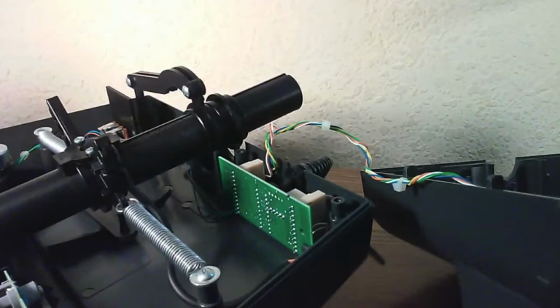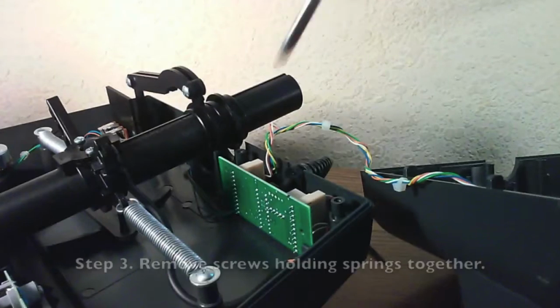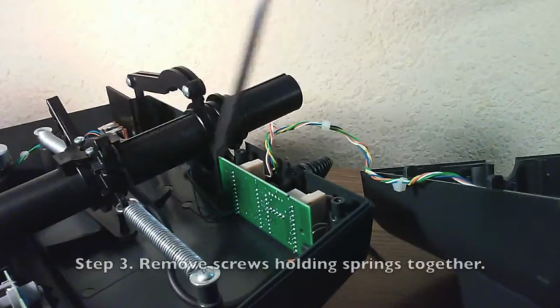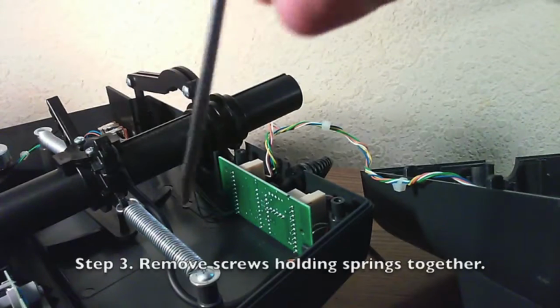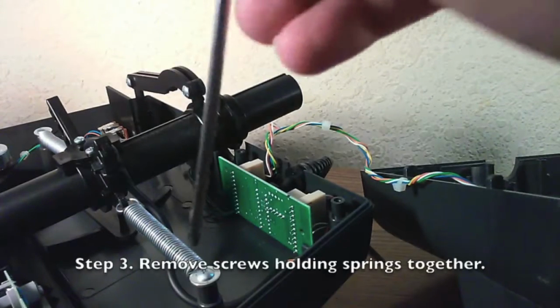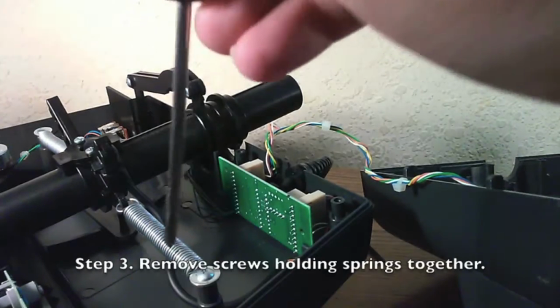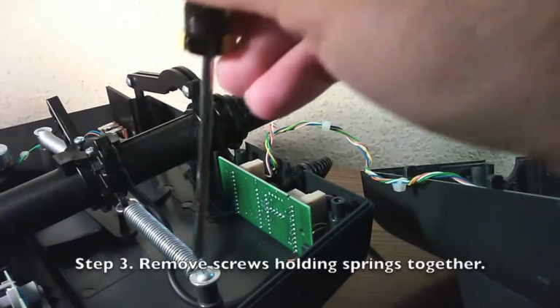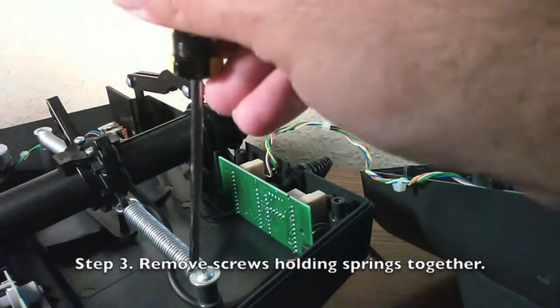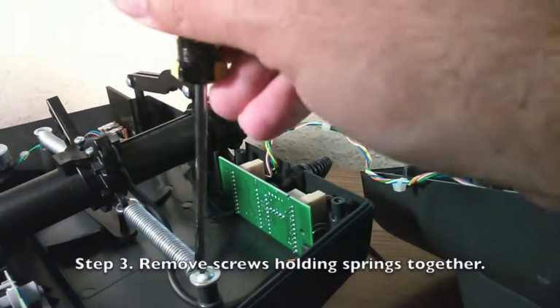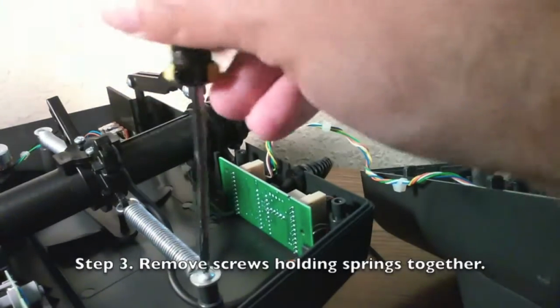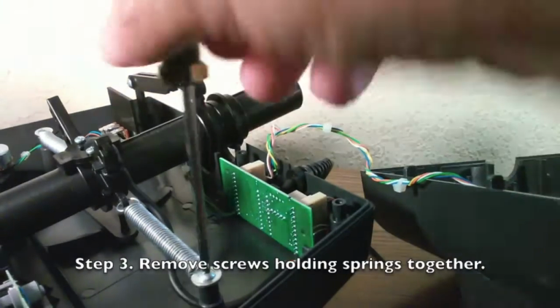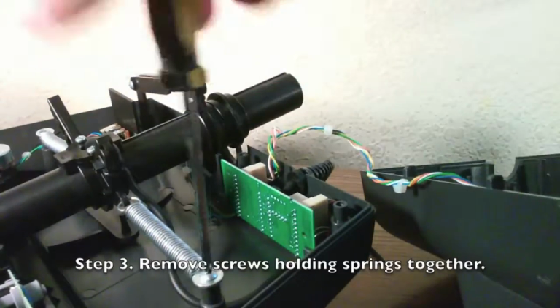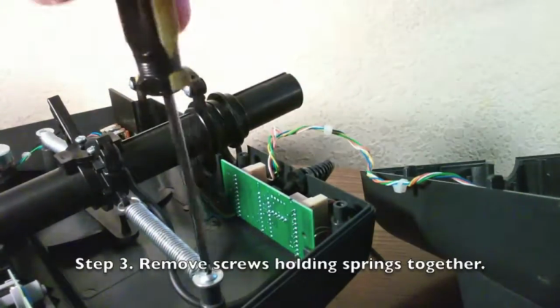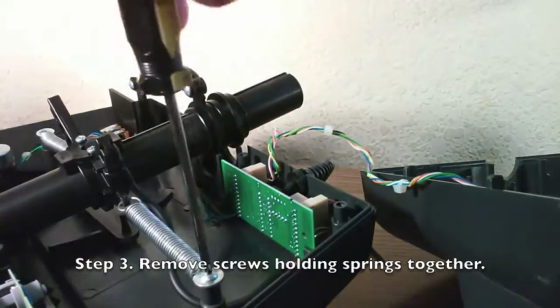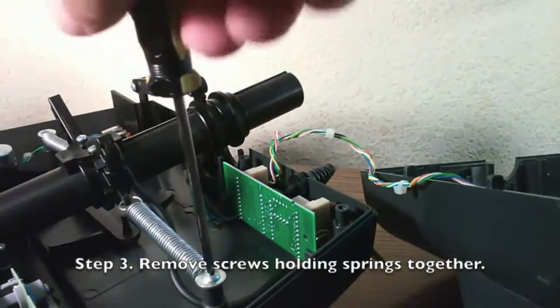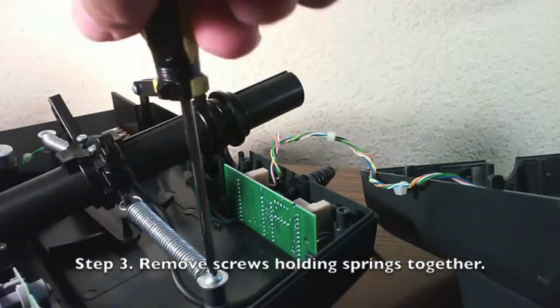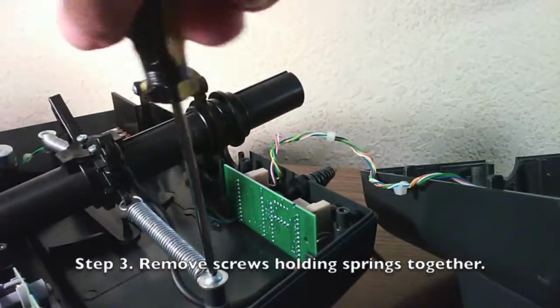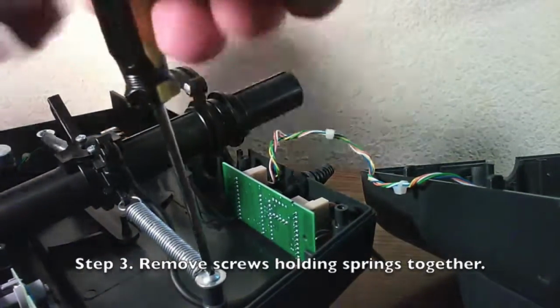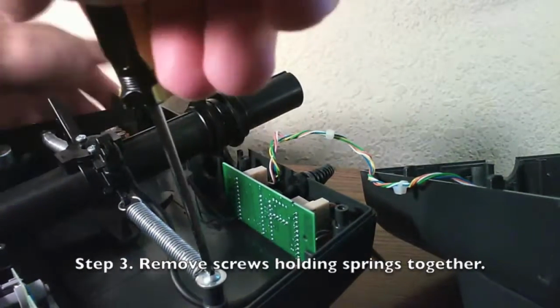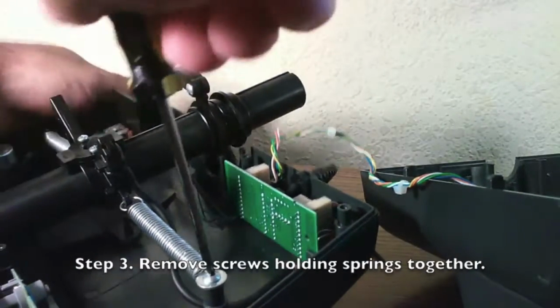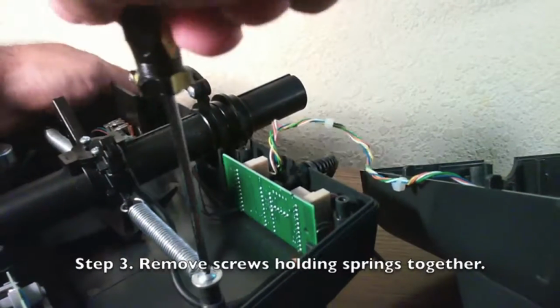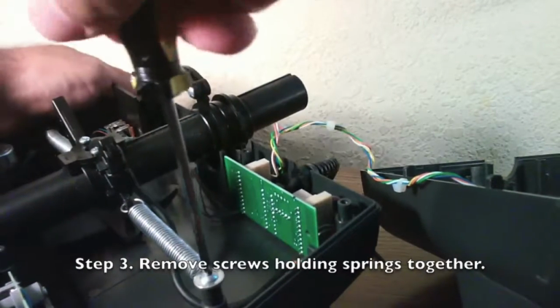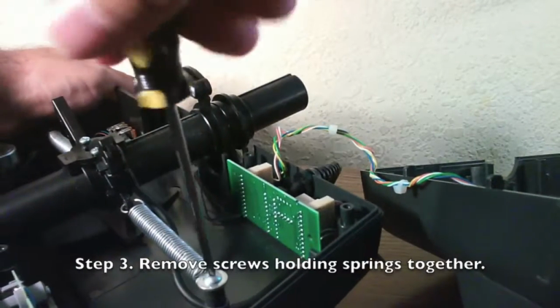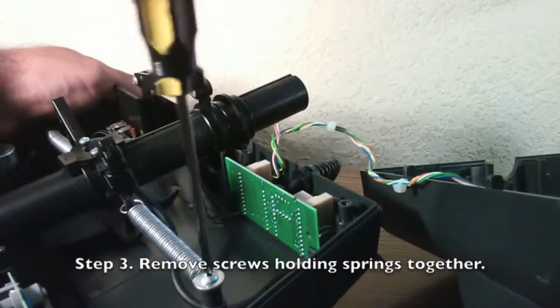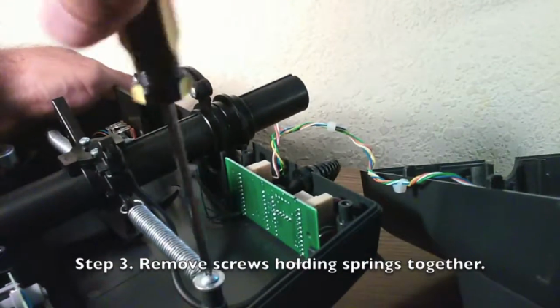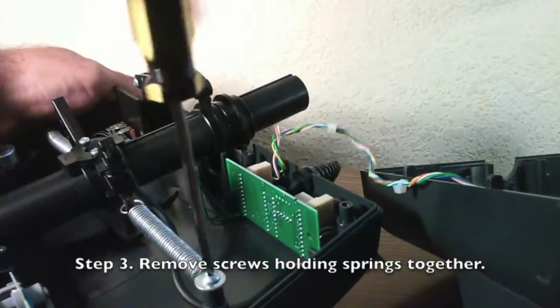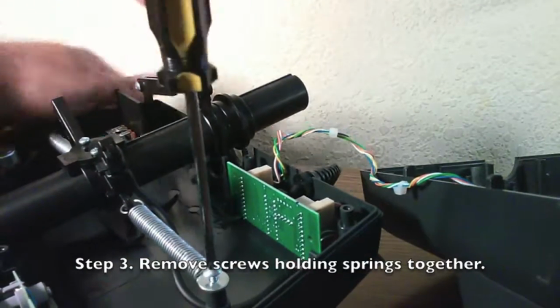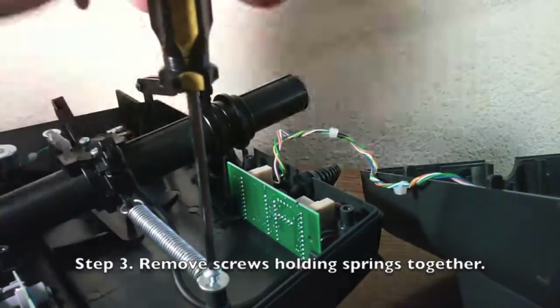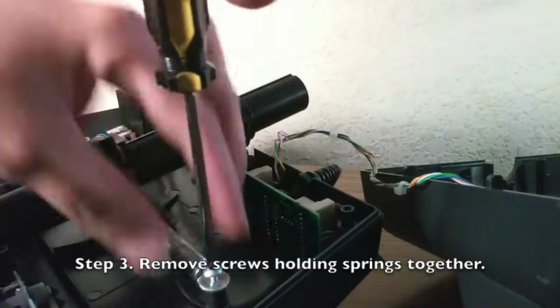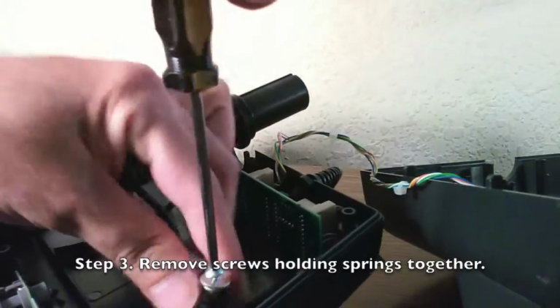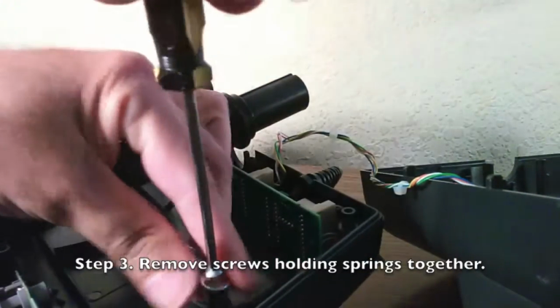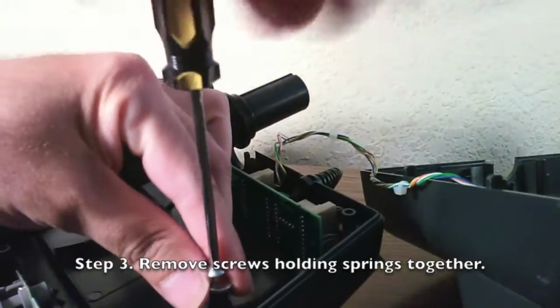Step 3. Remove the screws holding the springs together. Do the same for both.